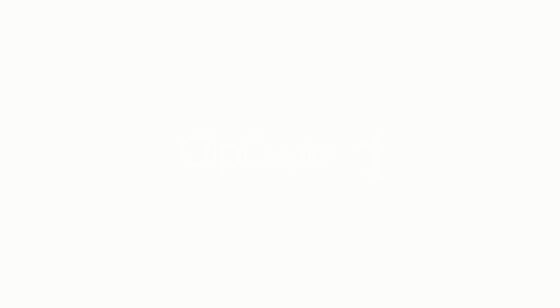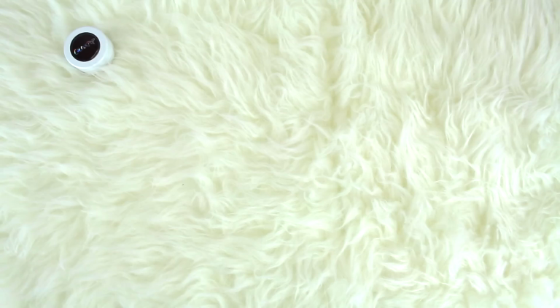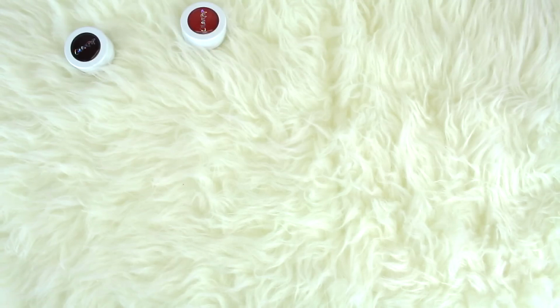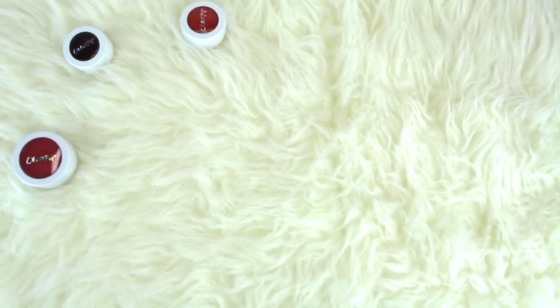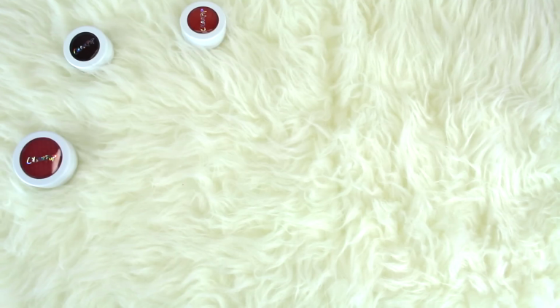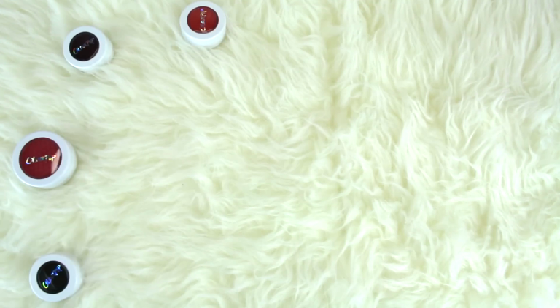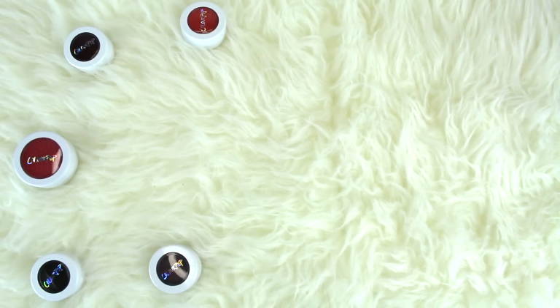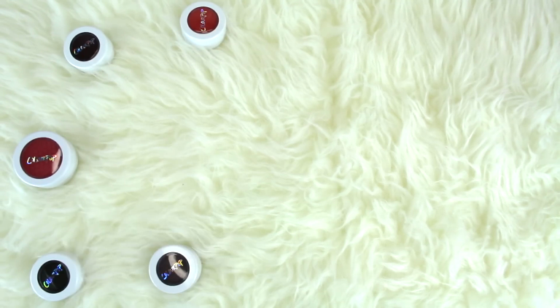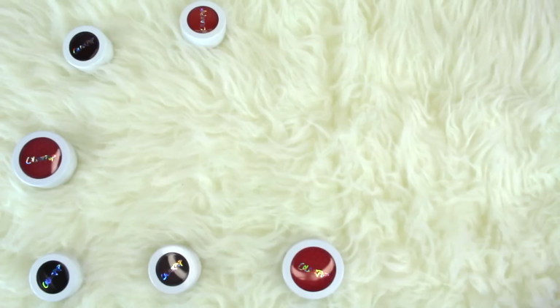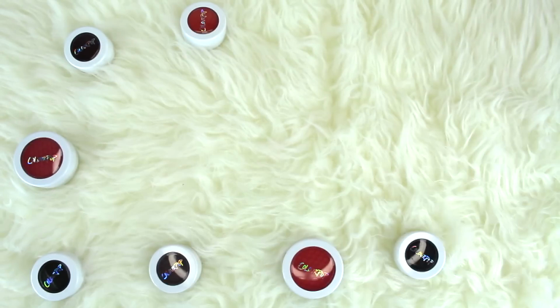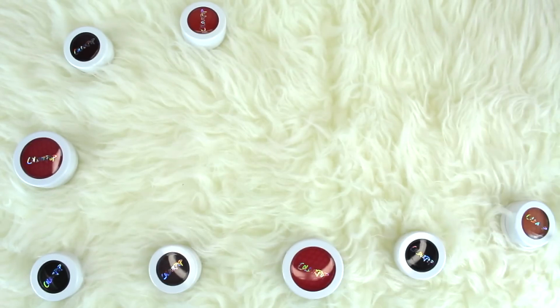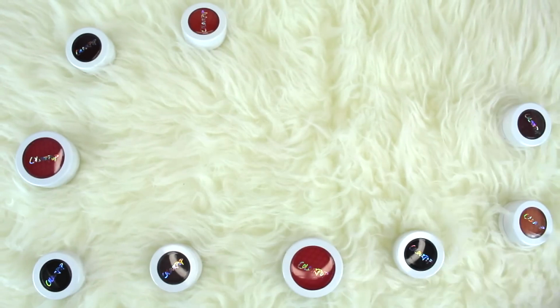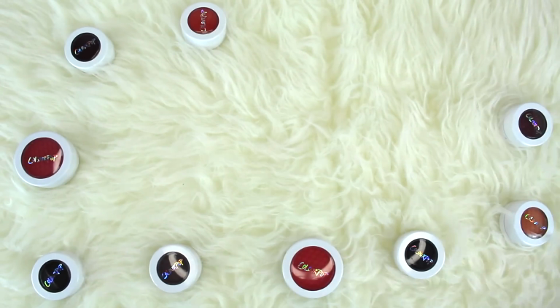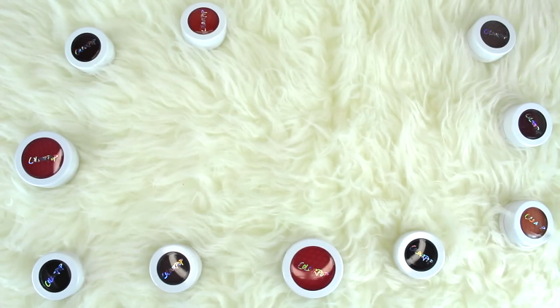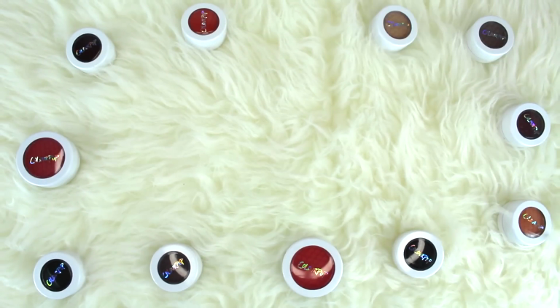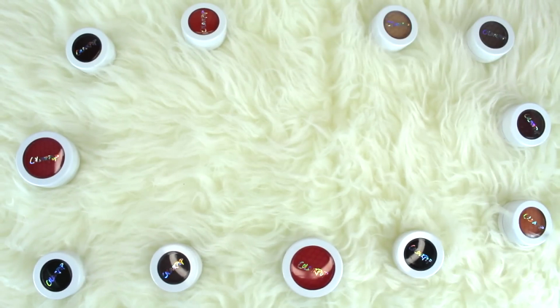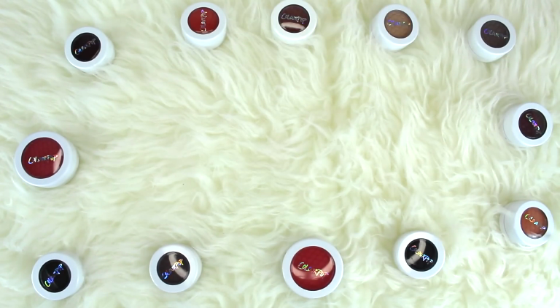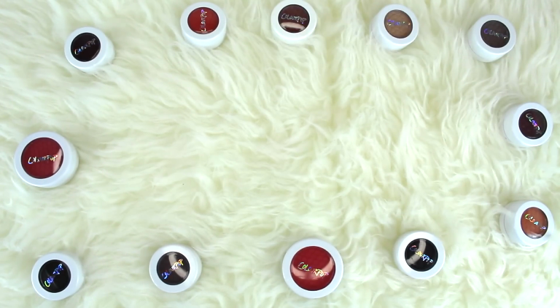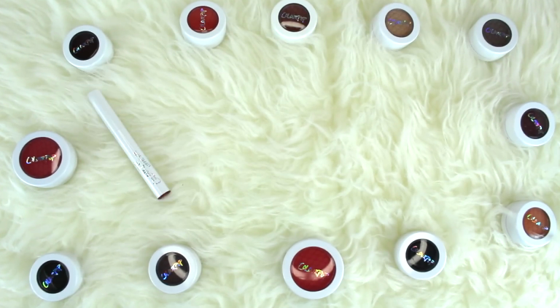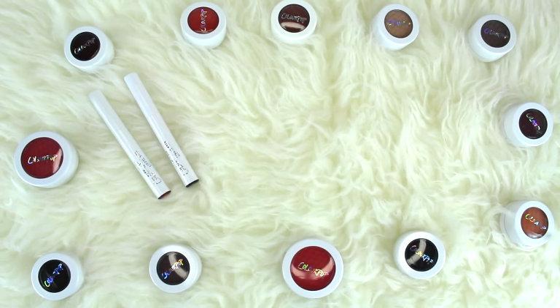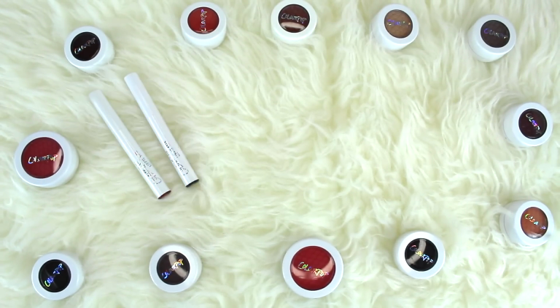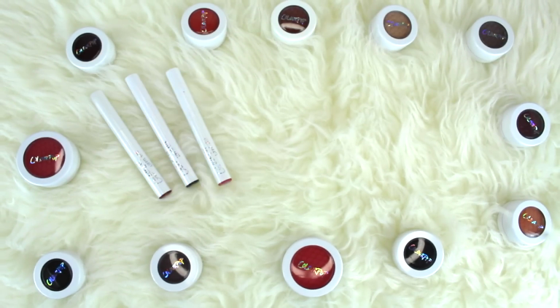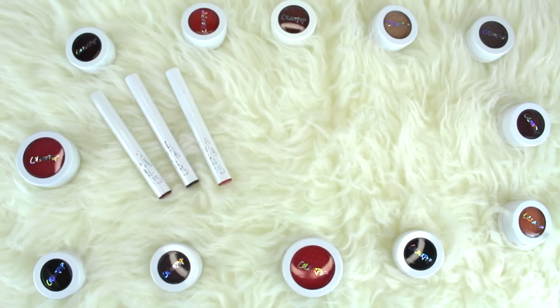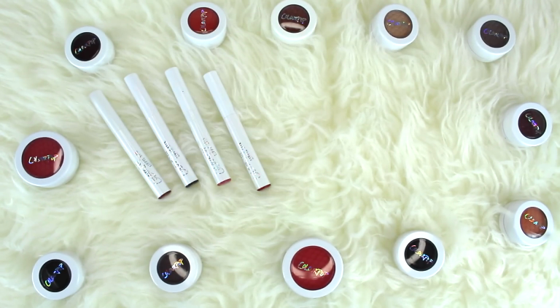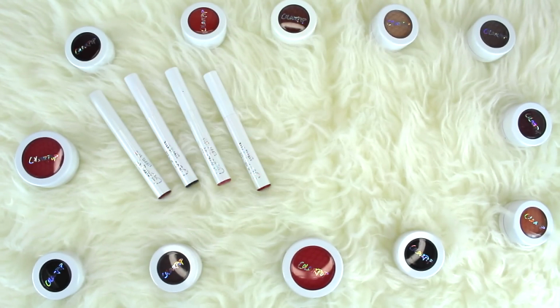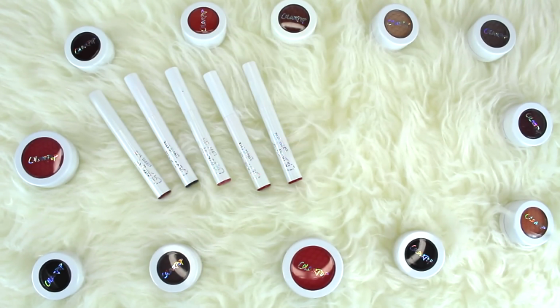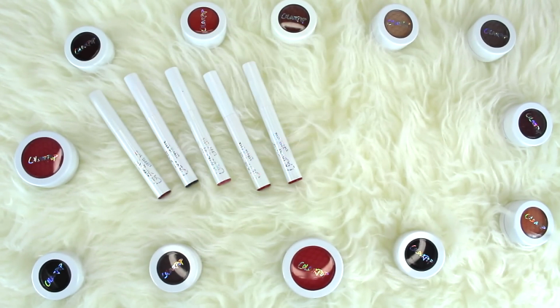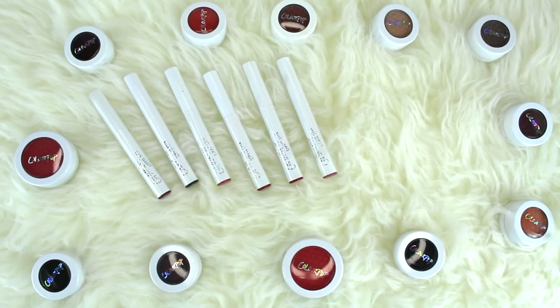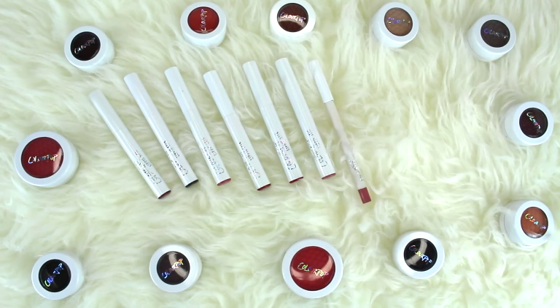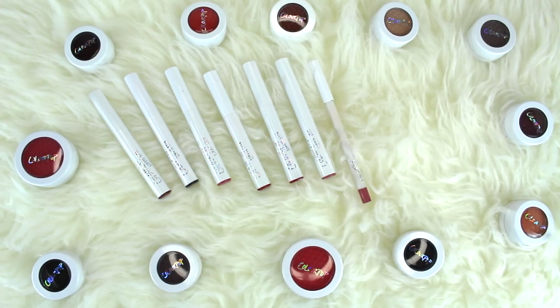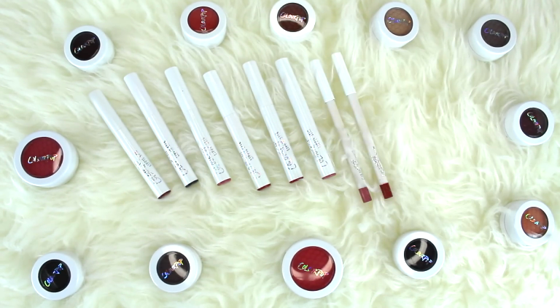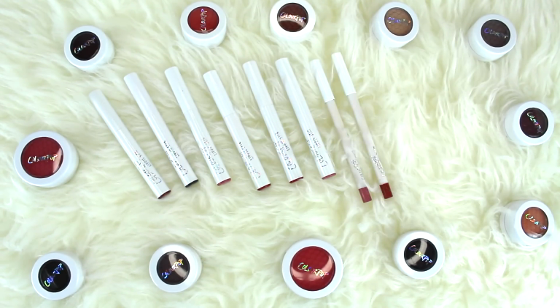Hey guys! Welcome back to my channel. Today I'm going to be swatching the new ColourPop Fall Collection that will be launching next week.